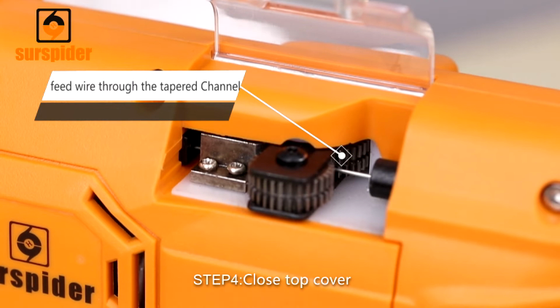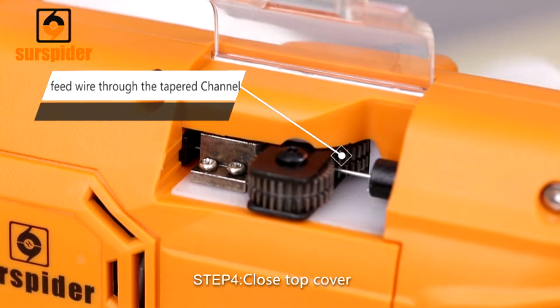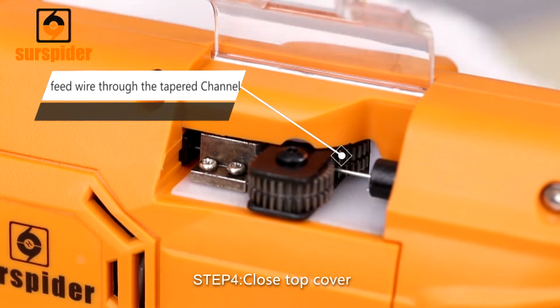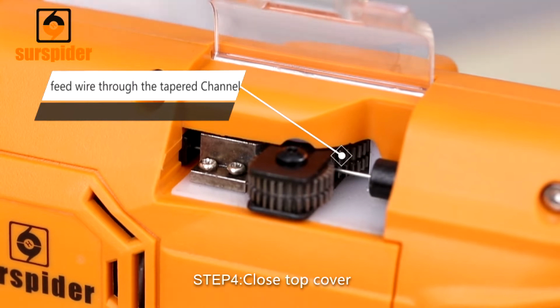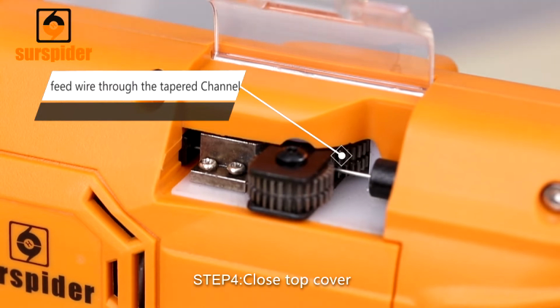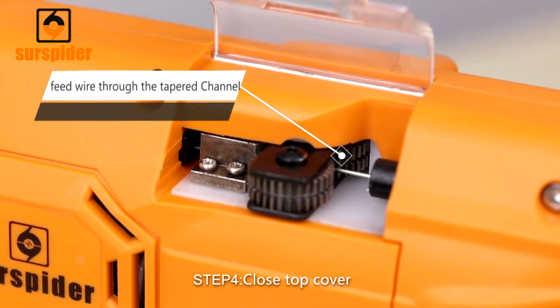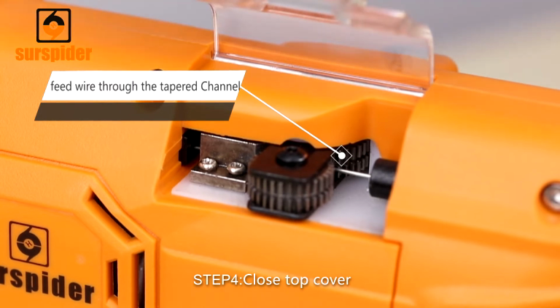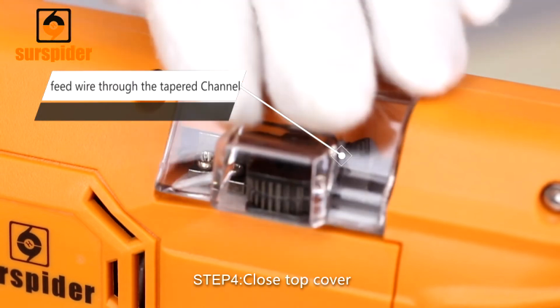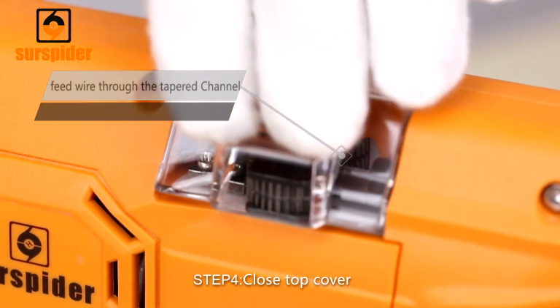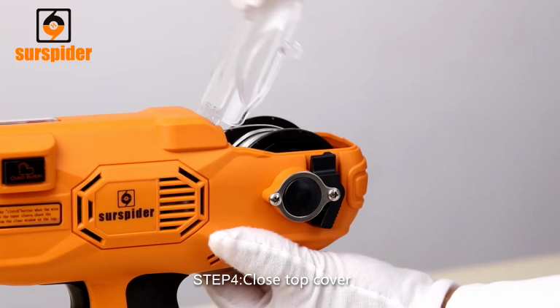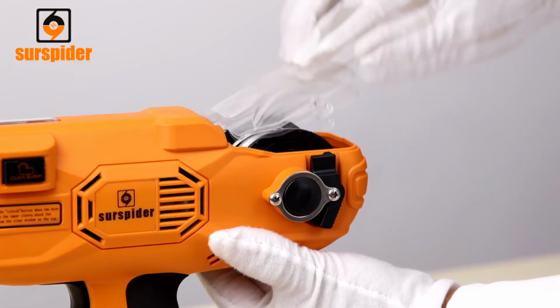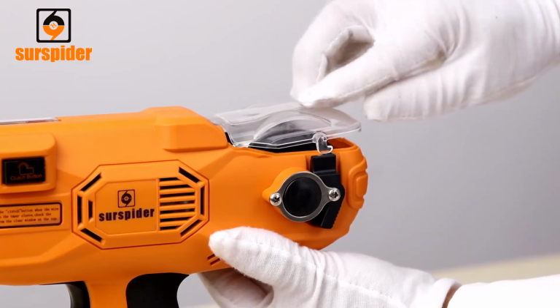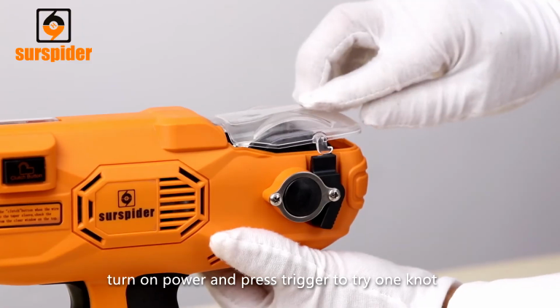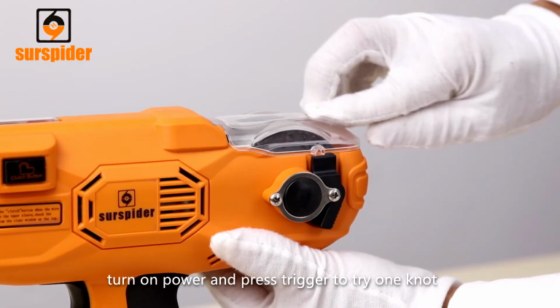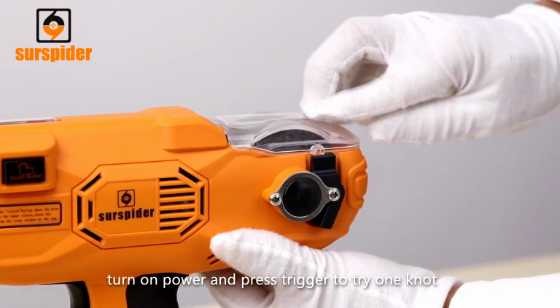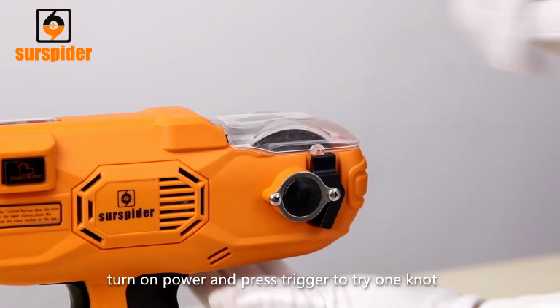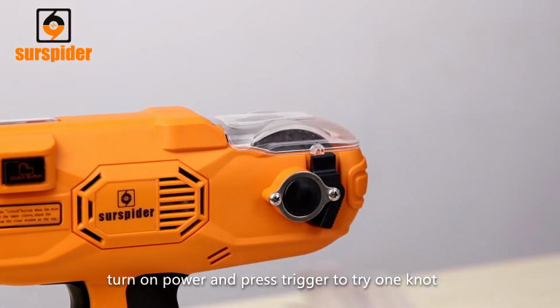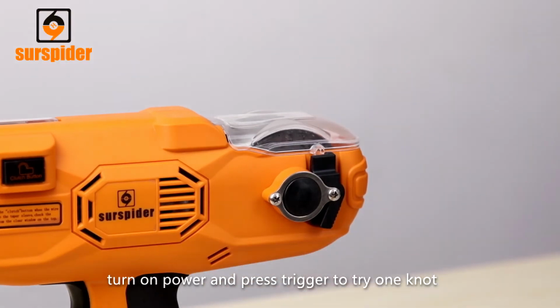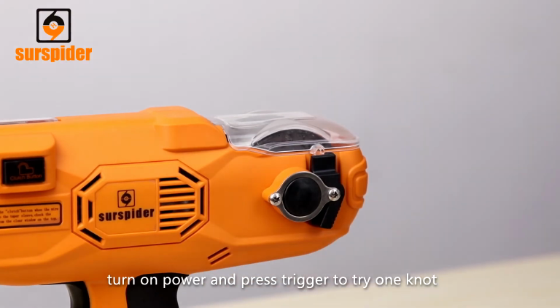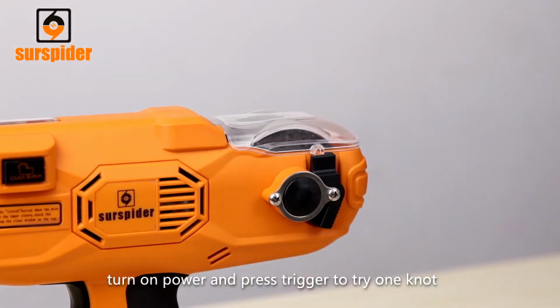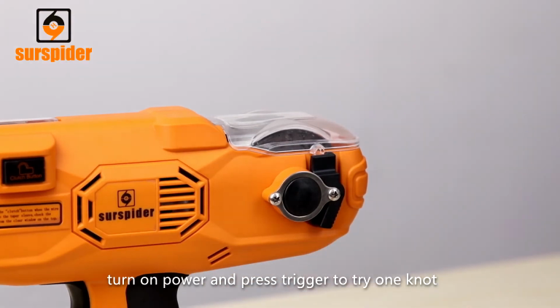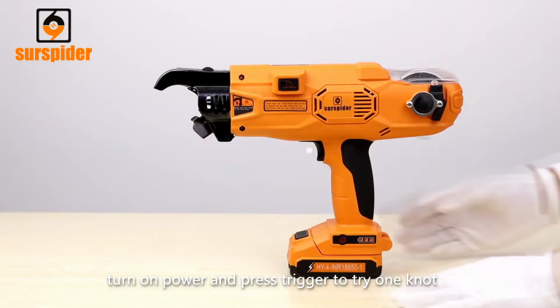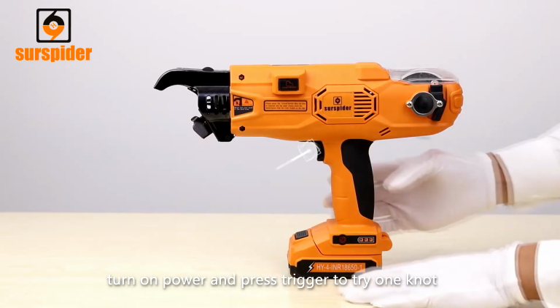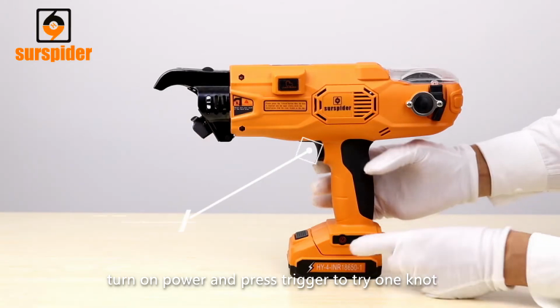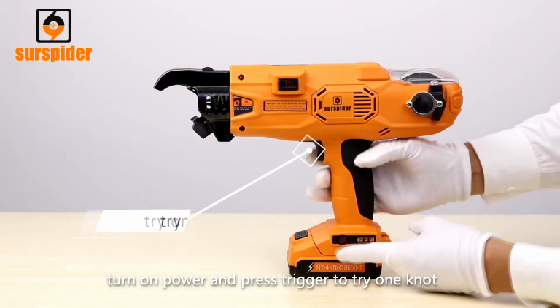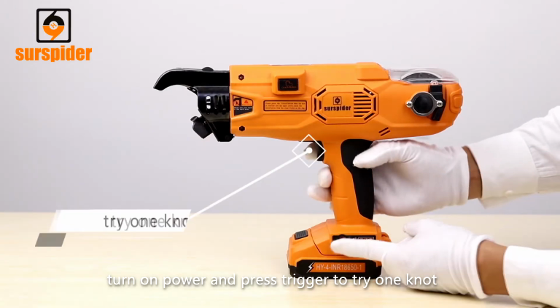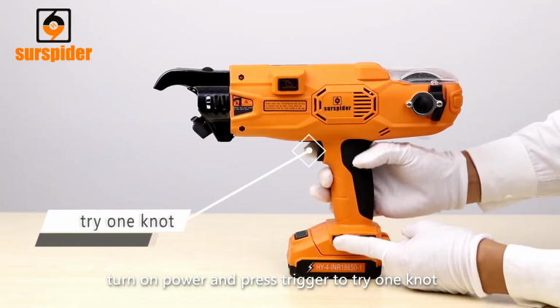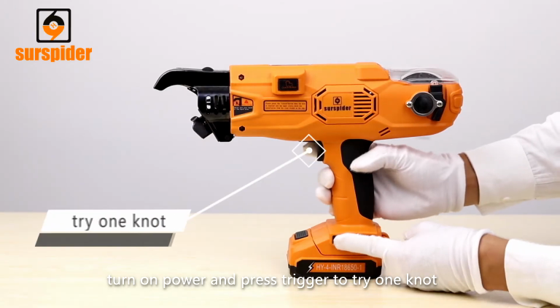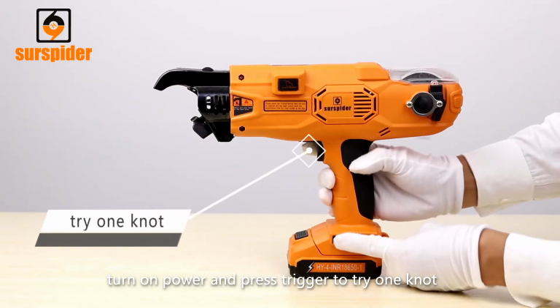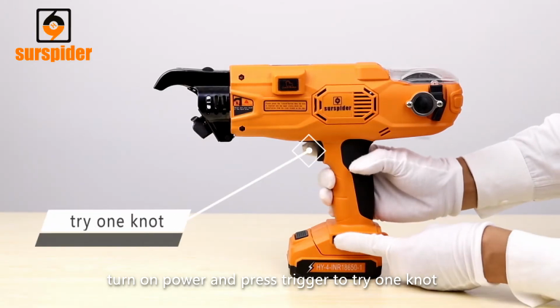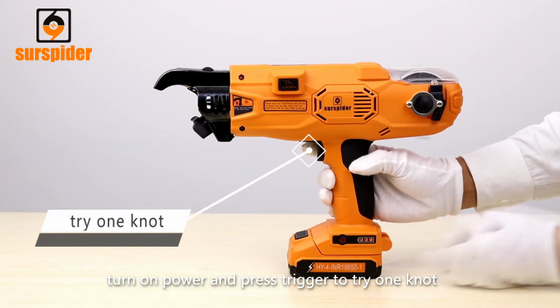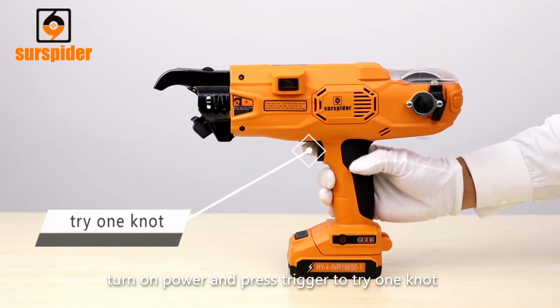Step 4: Close the top cover. Turn on power and press the trigger to try one knot.